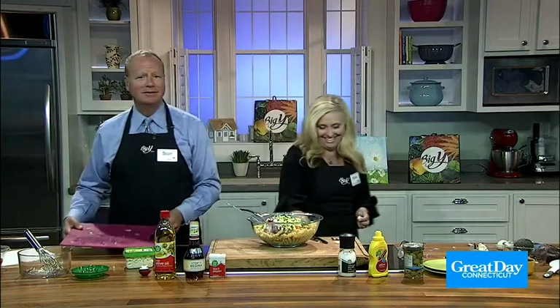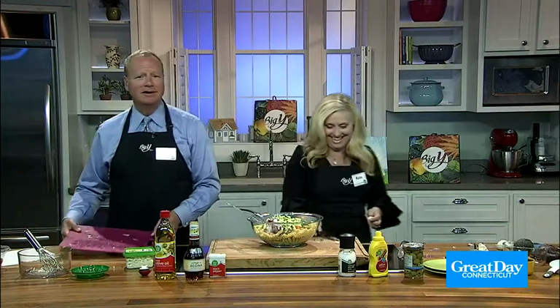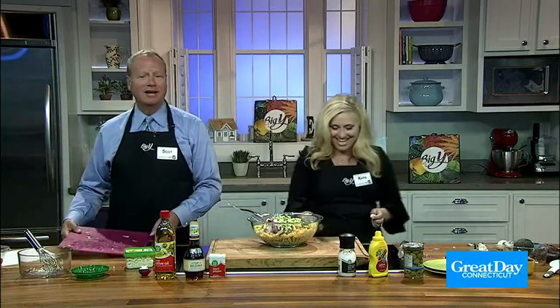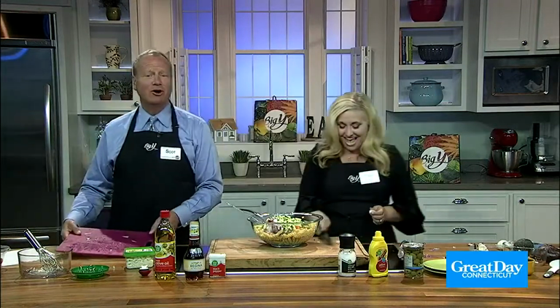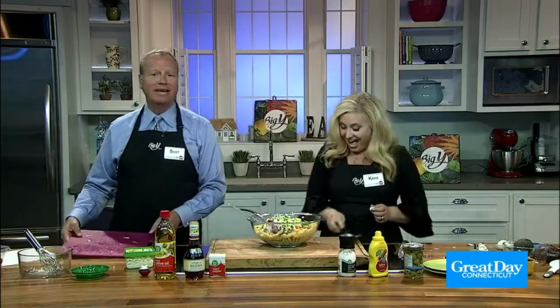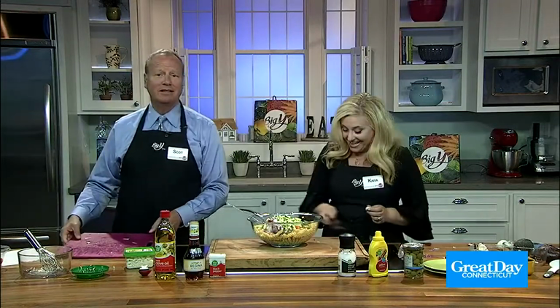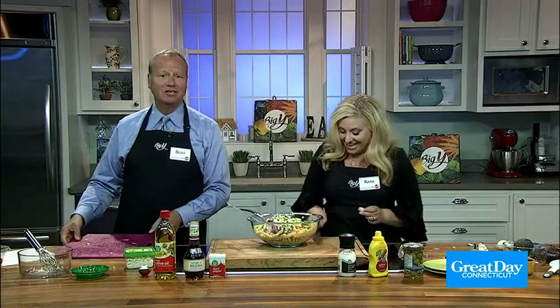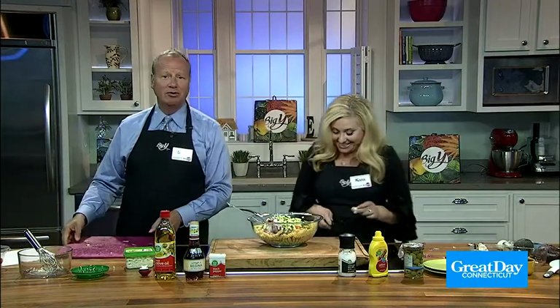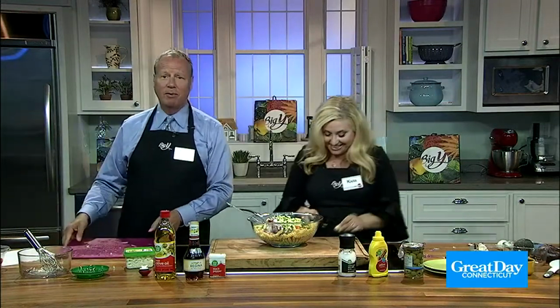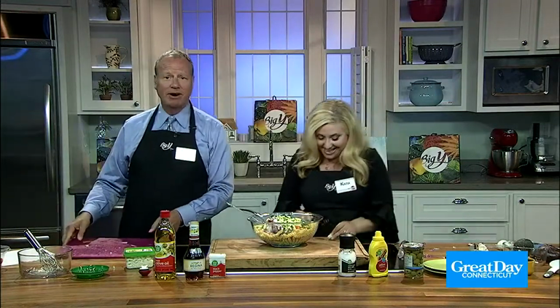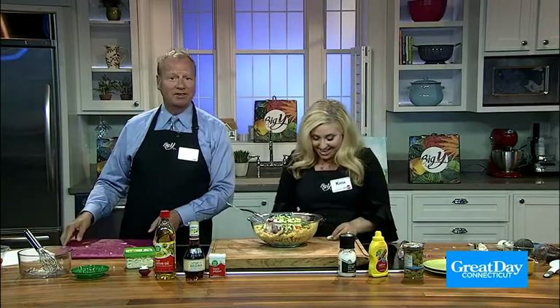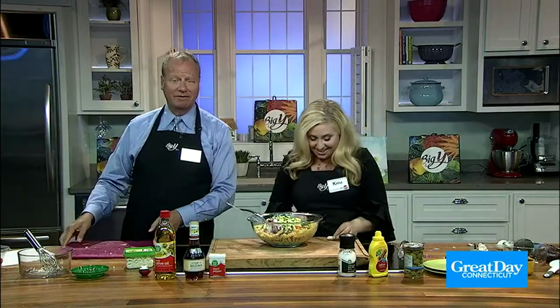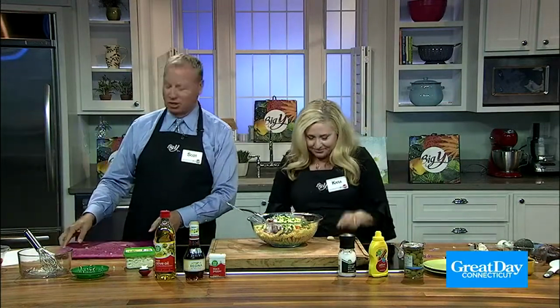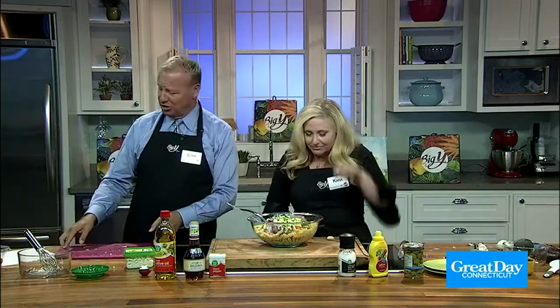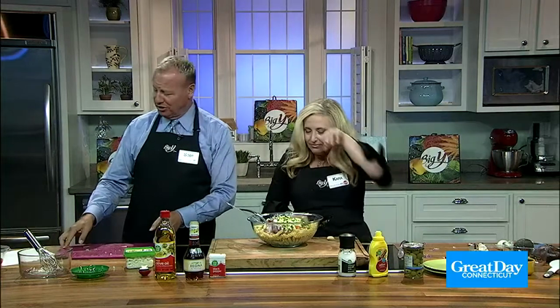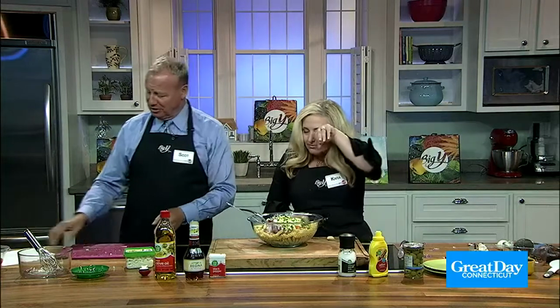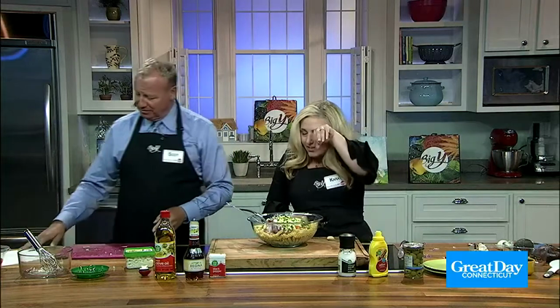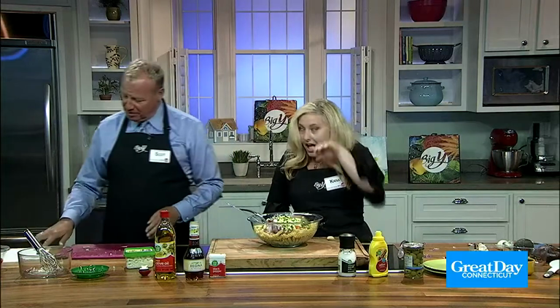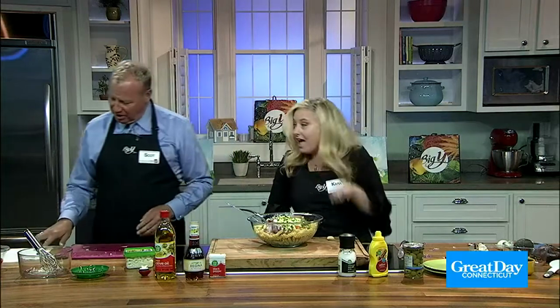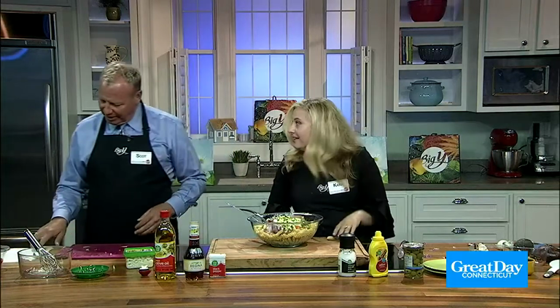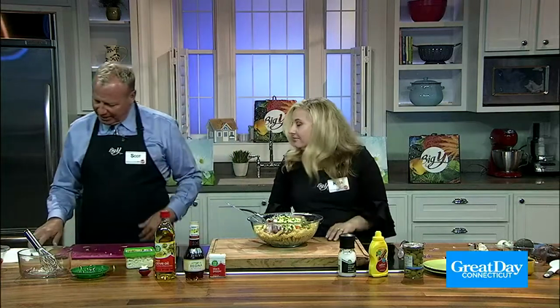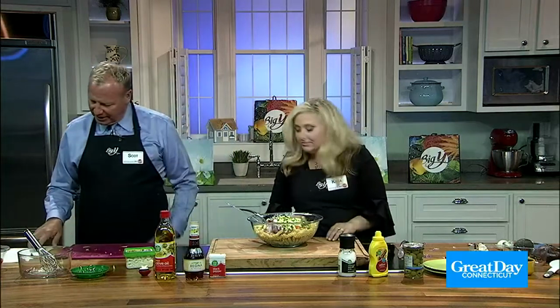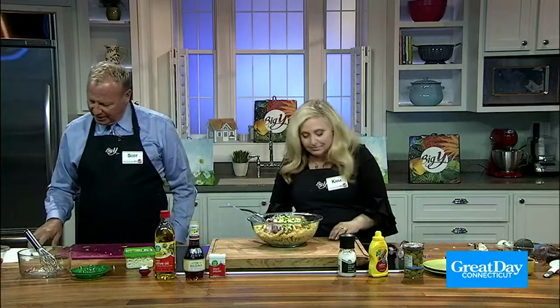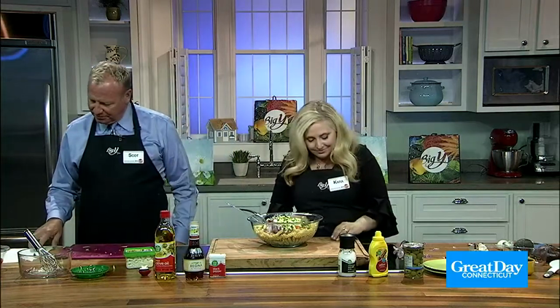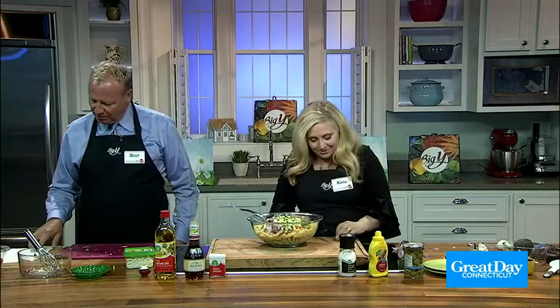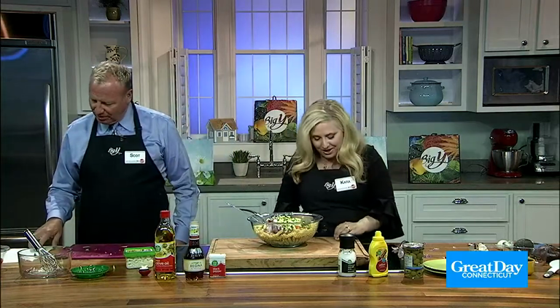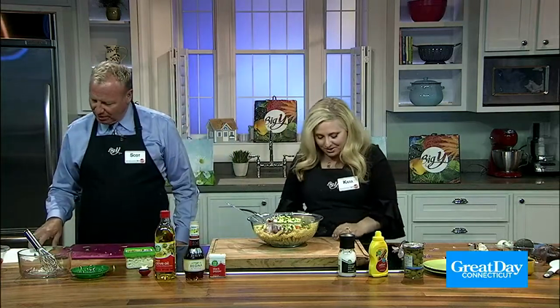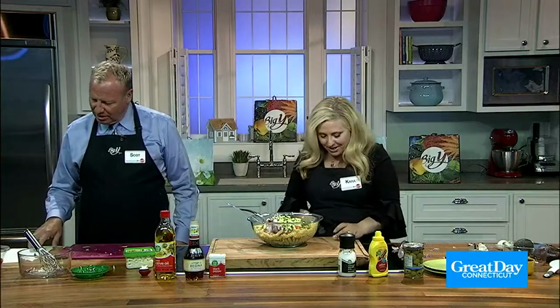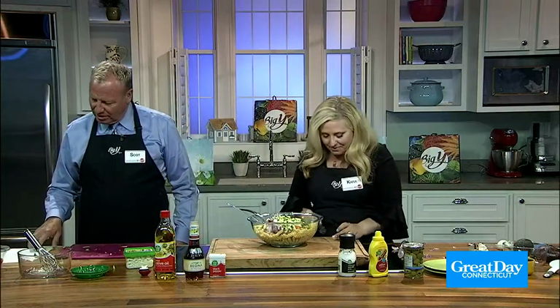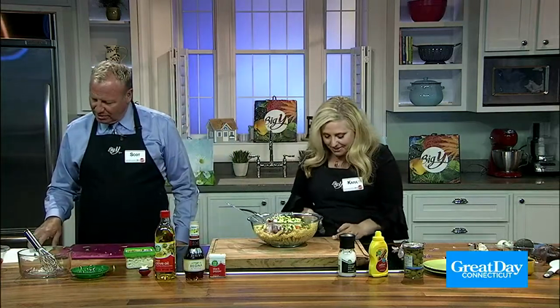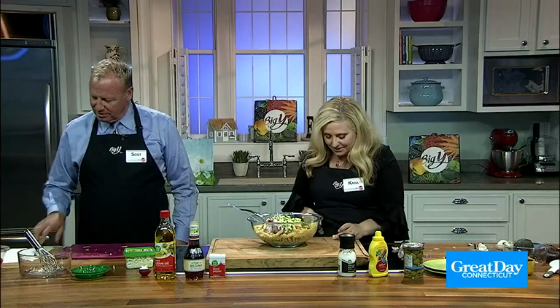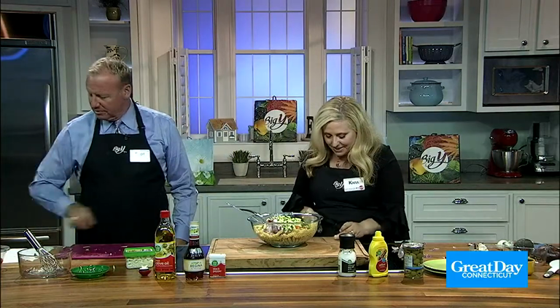I tried to get at least three wears out of a shirt. All right, so I've gotta mince the garlic.